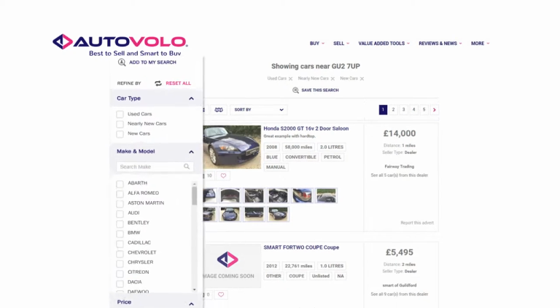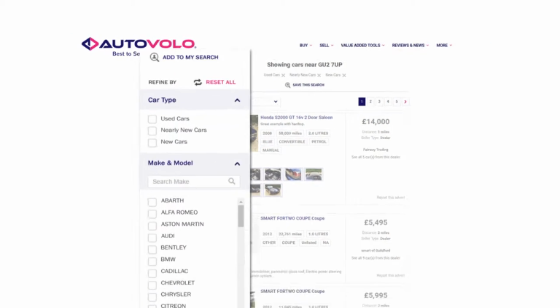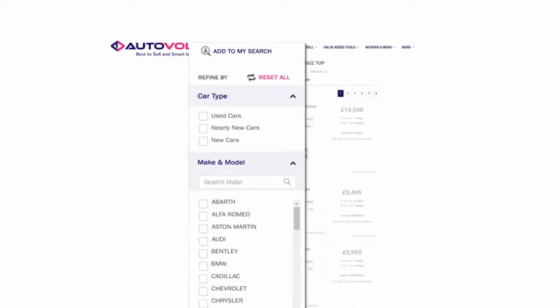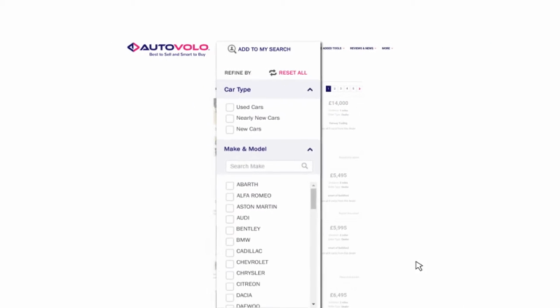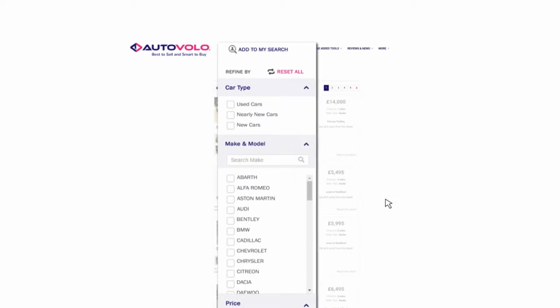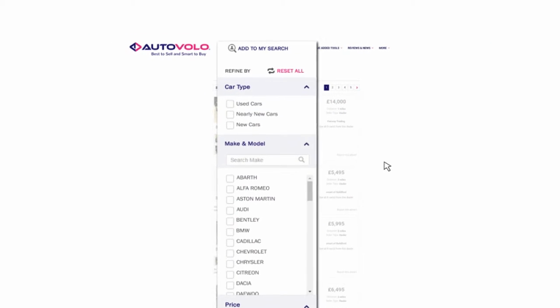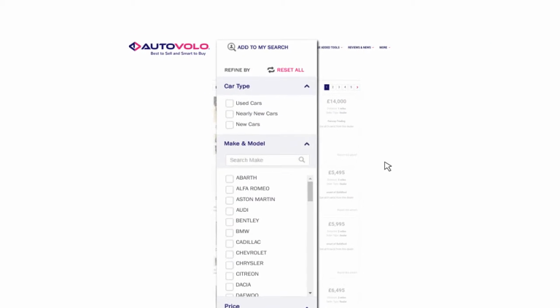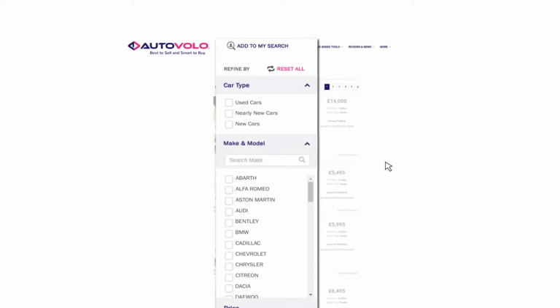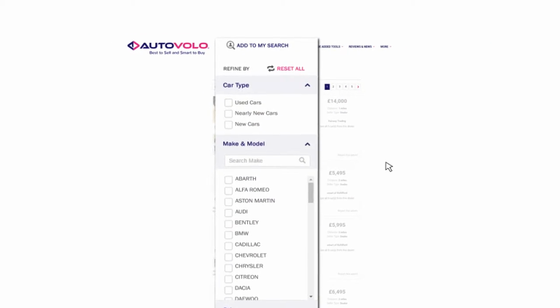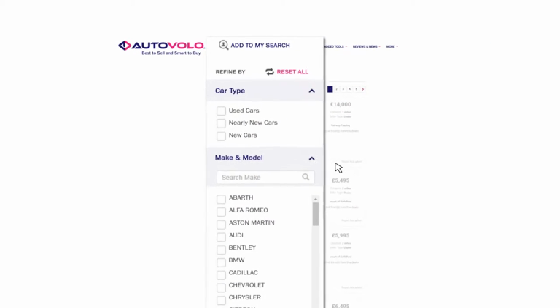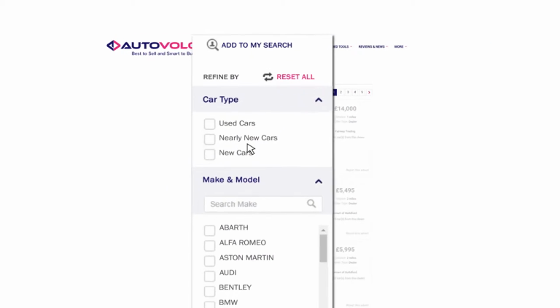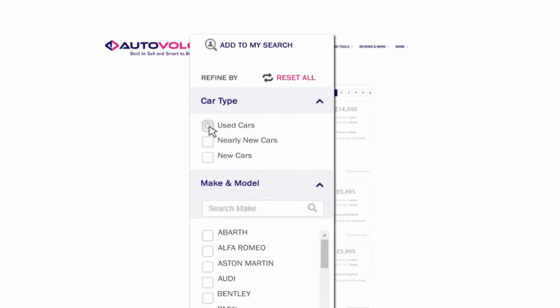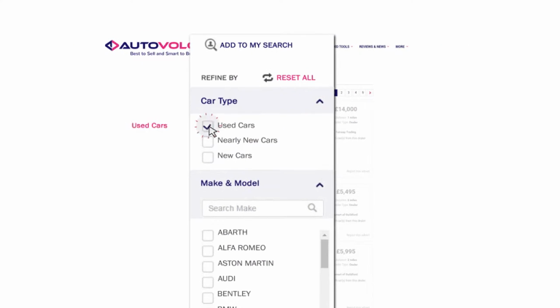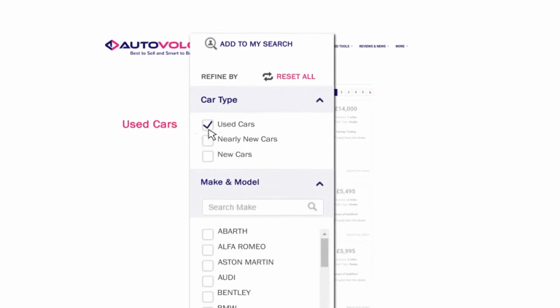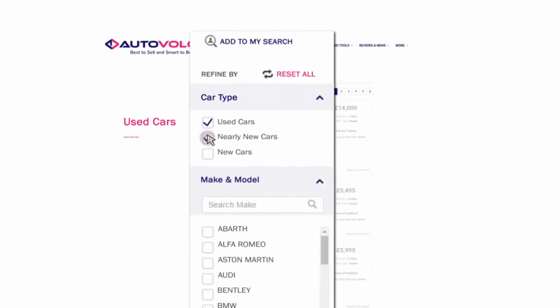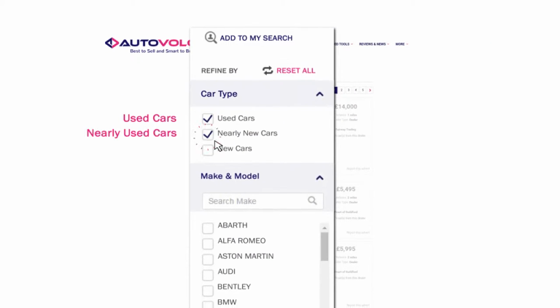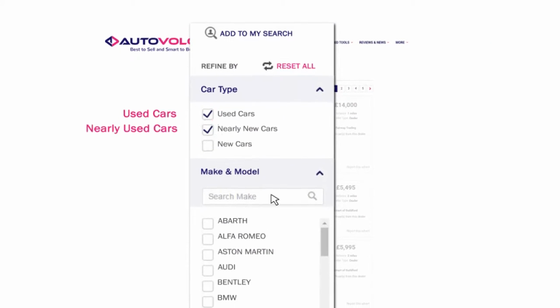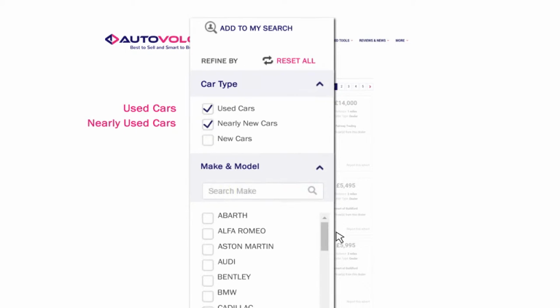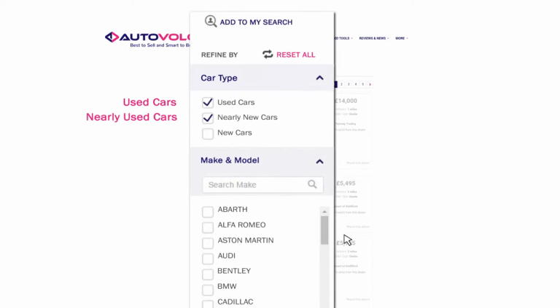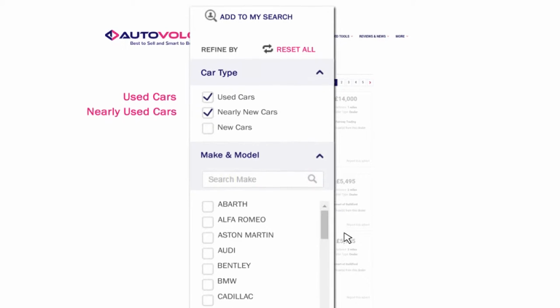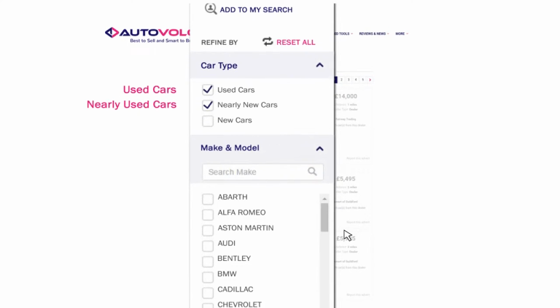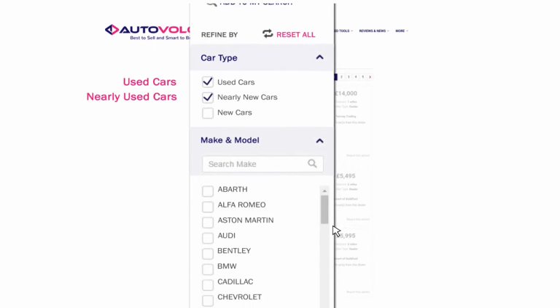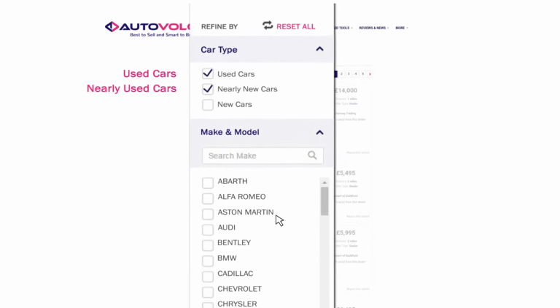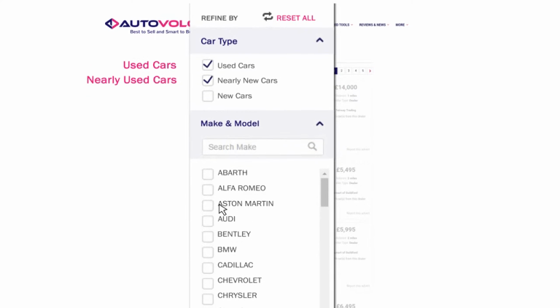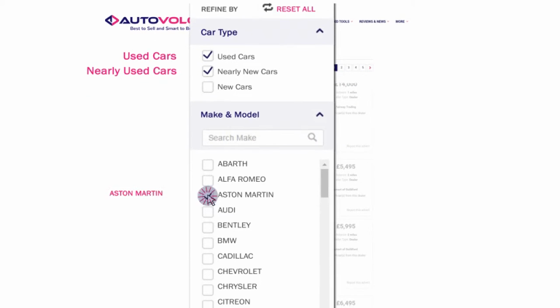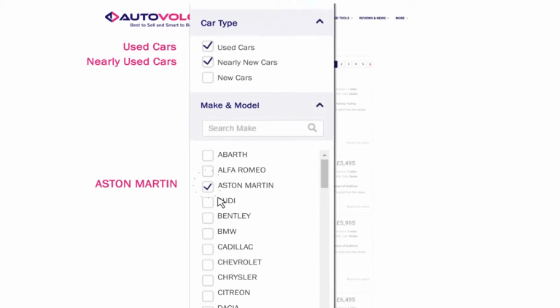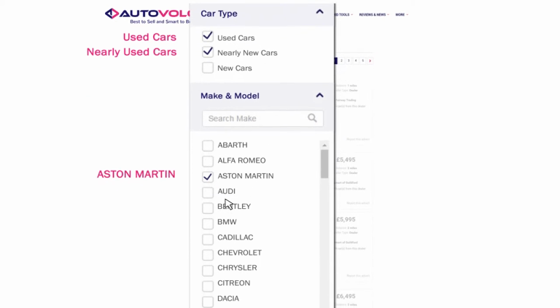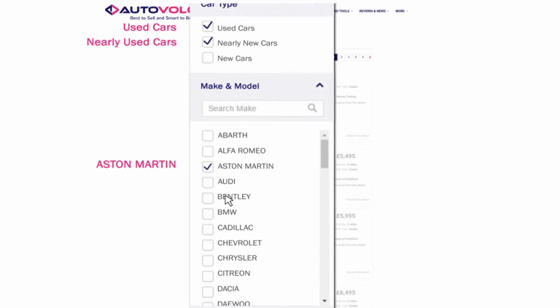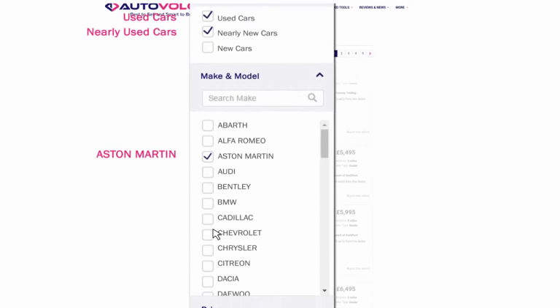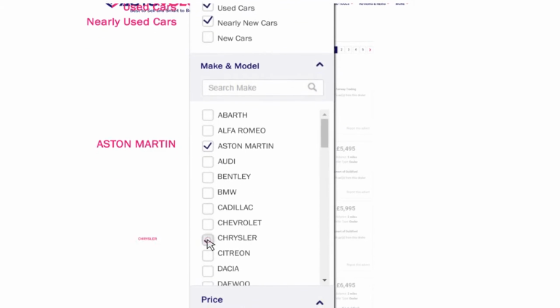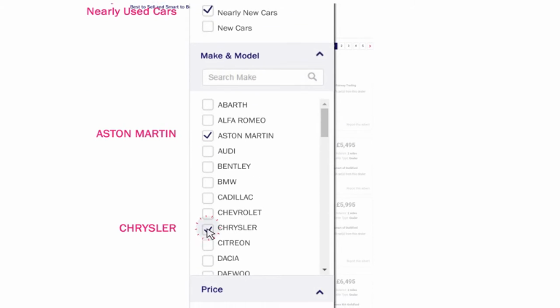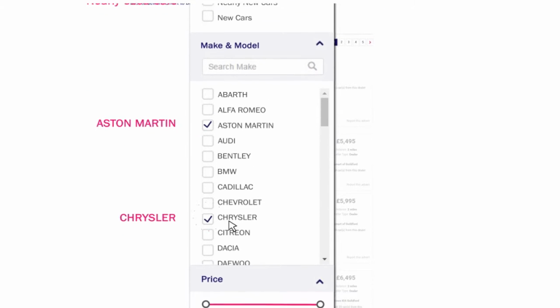On the left hand side of the website you'll have a list of filter options, in which you can pick multiple makes at the same time.